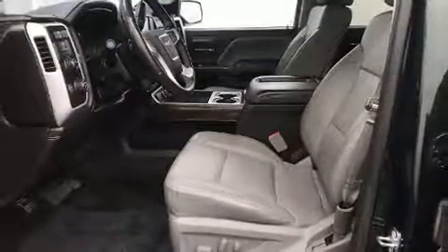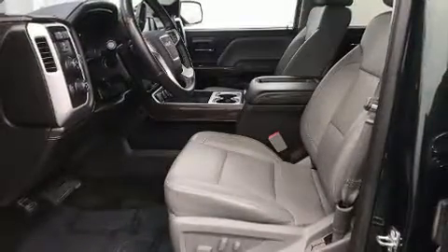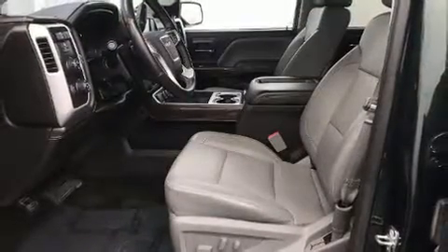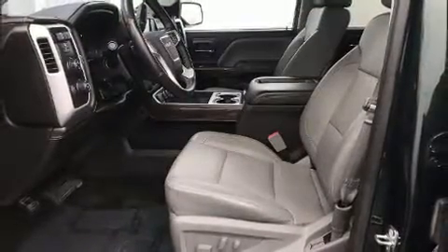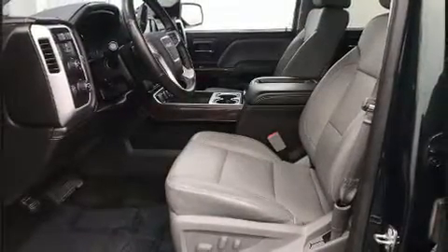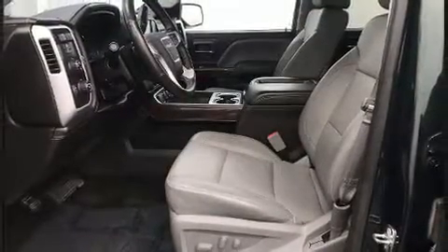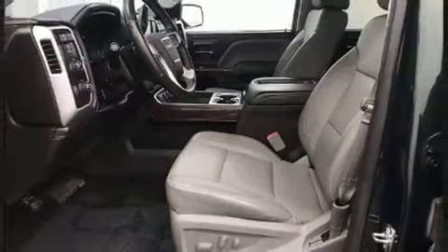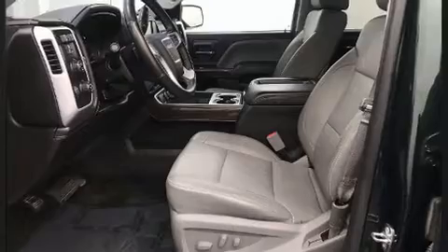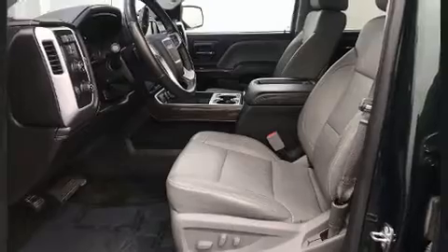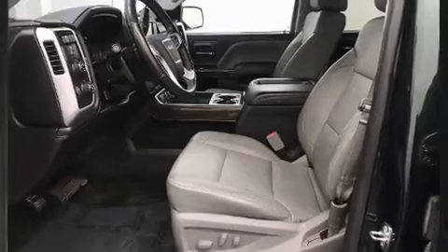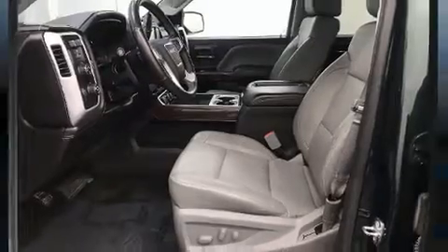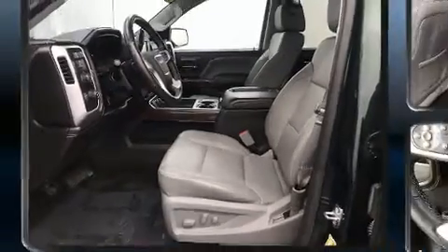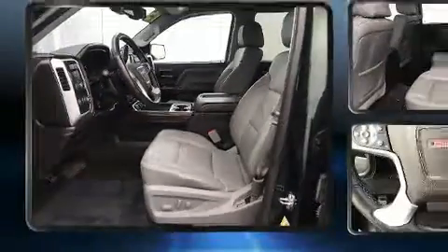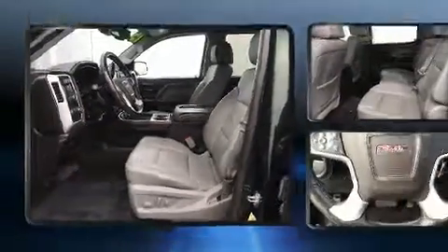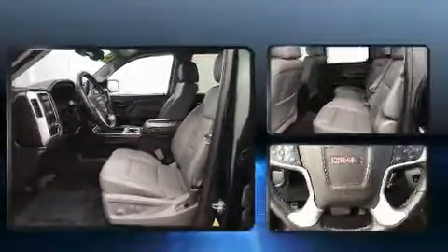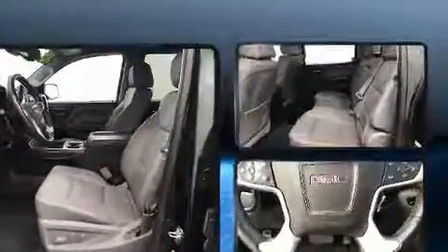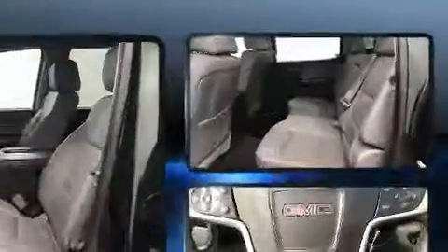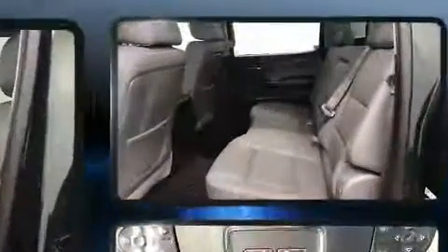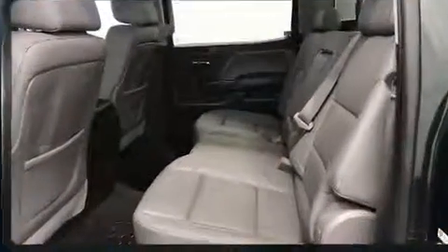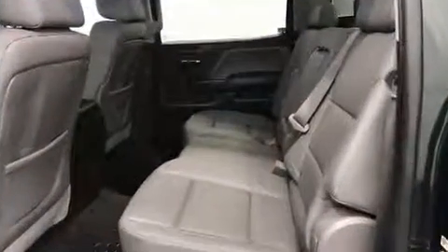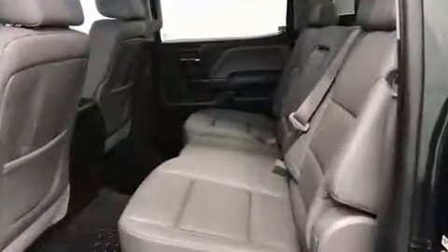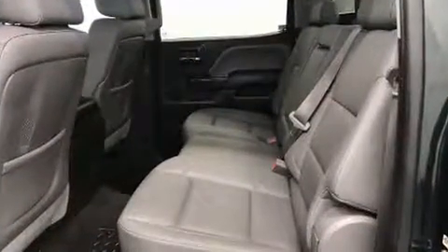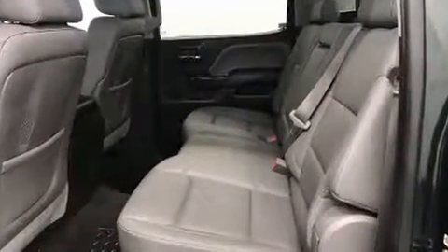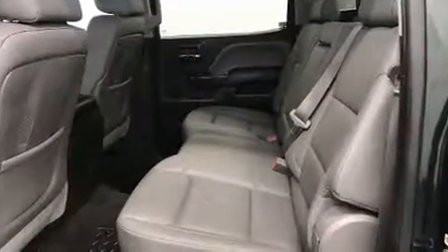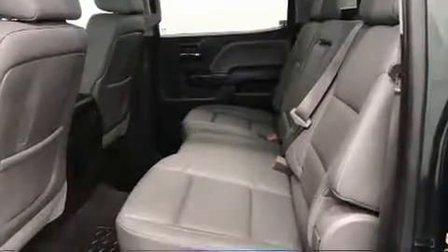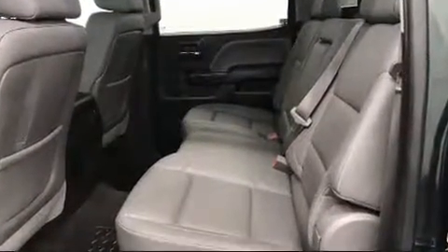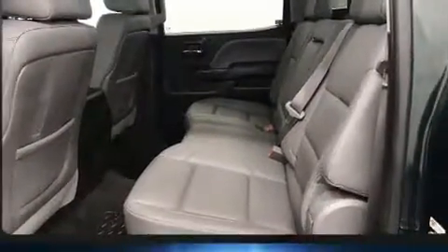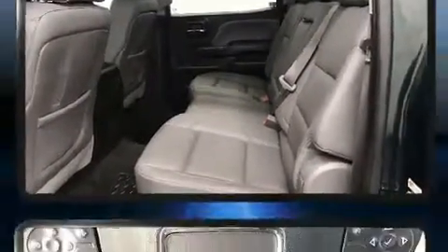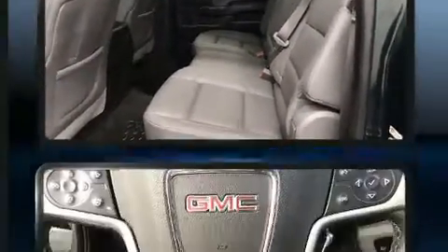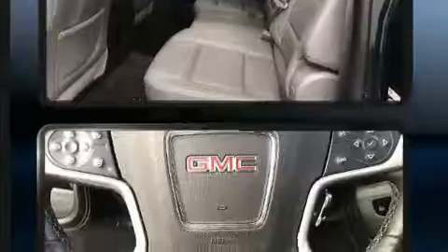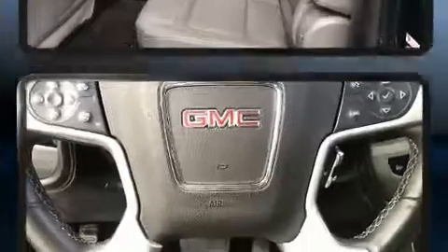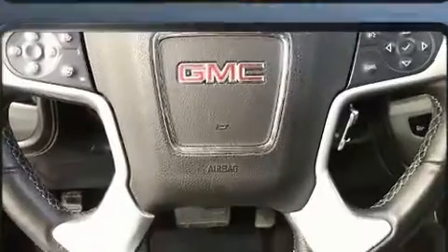Power adjustable pedals allow the driver to optimize his or her driving position, enhancing visibility, comfort, and safety.